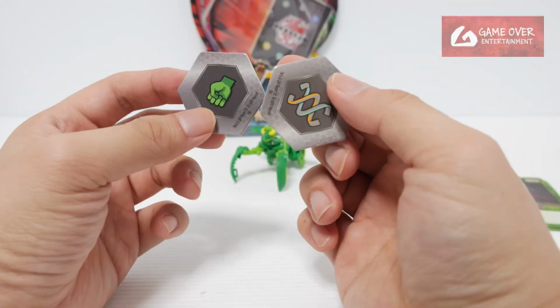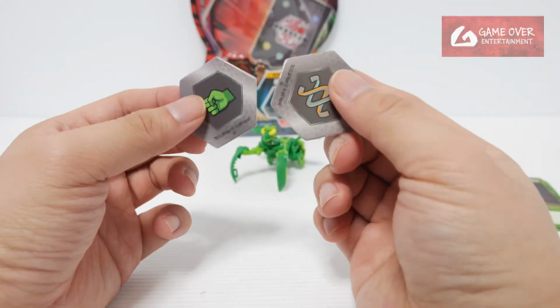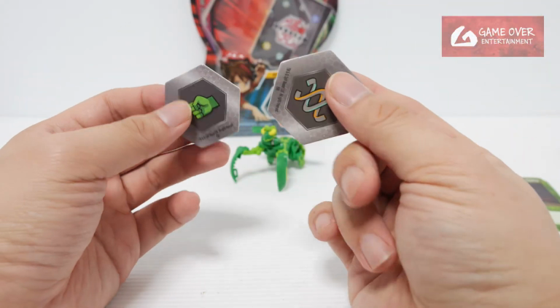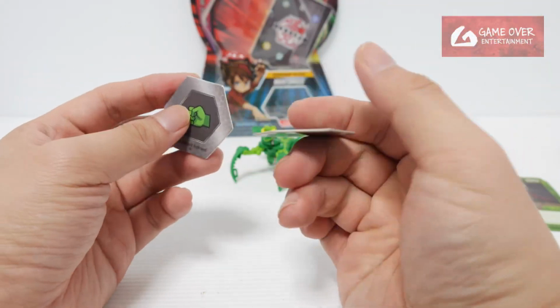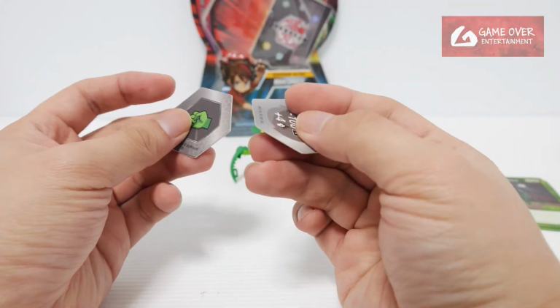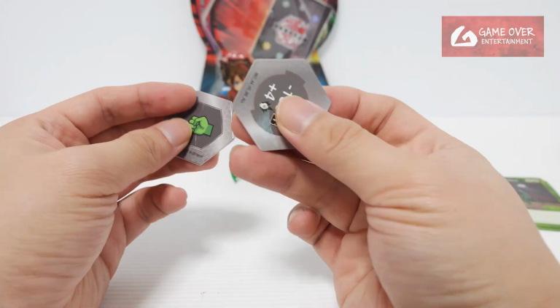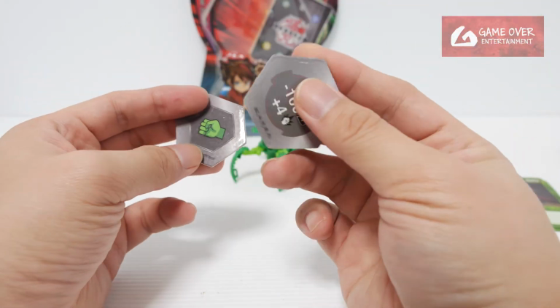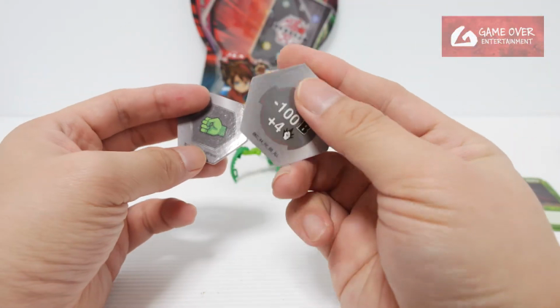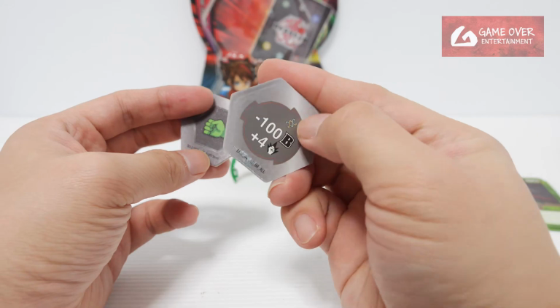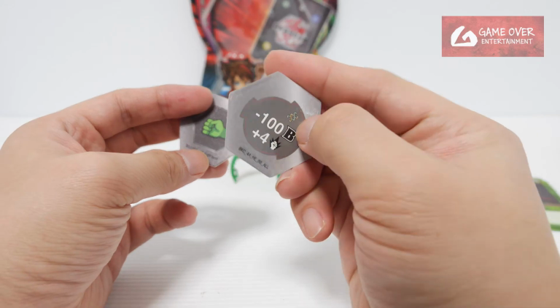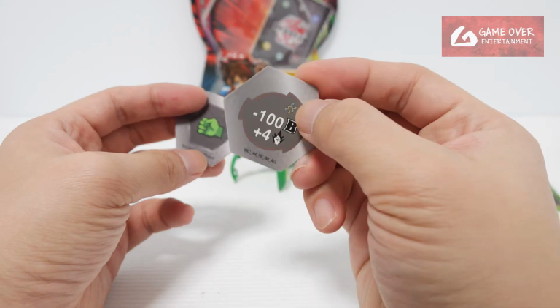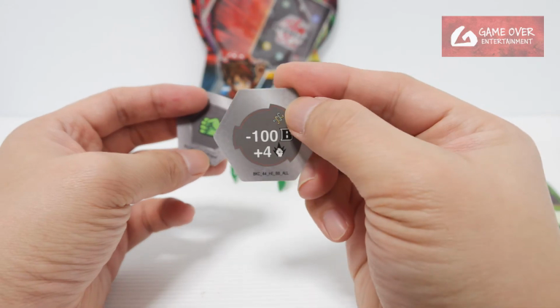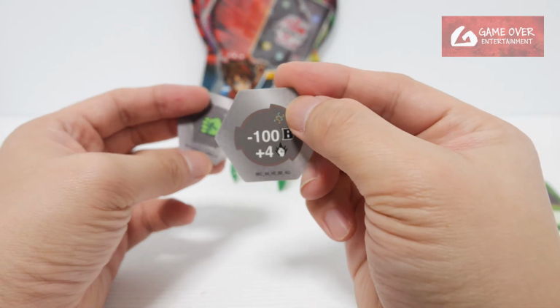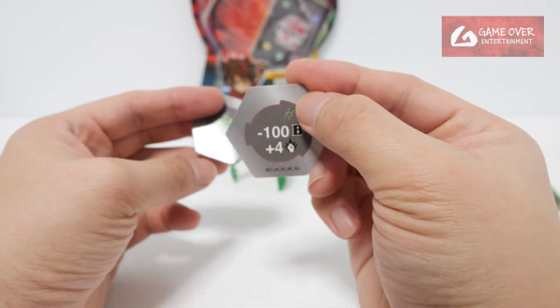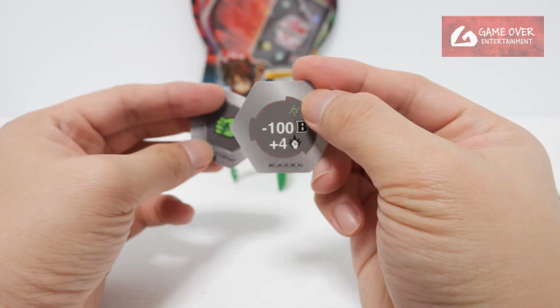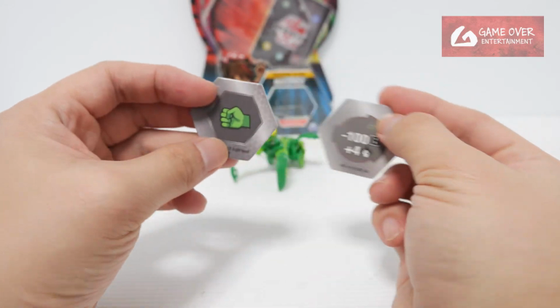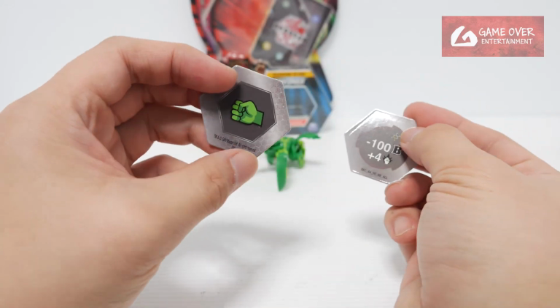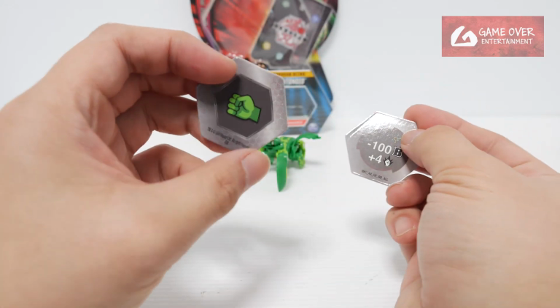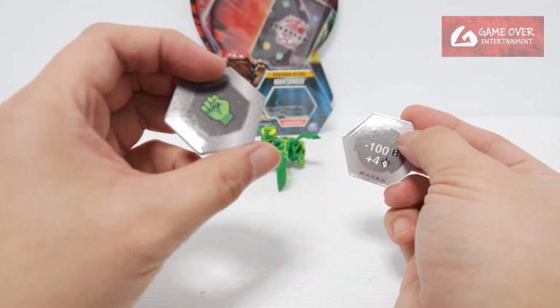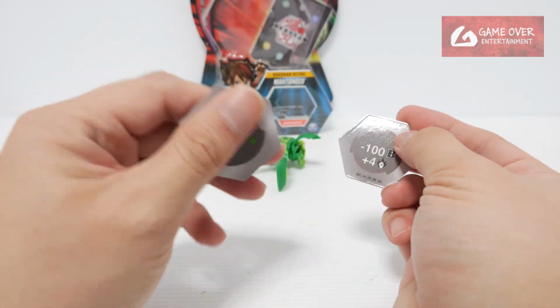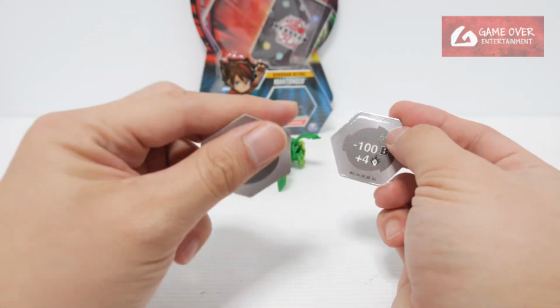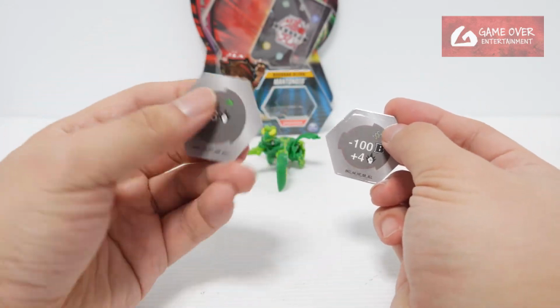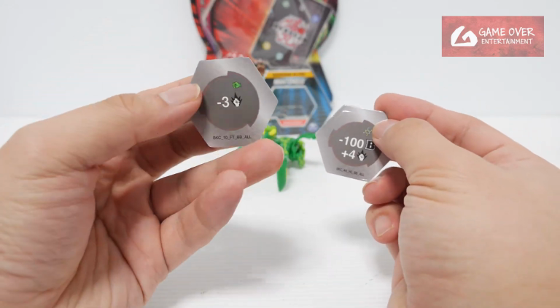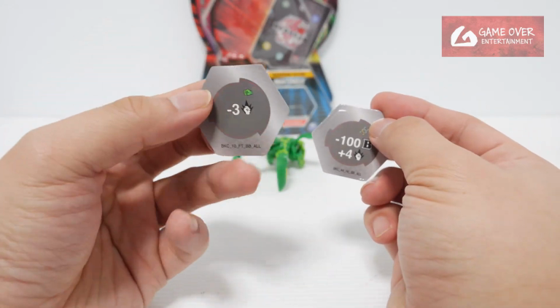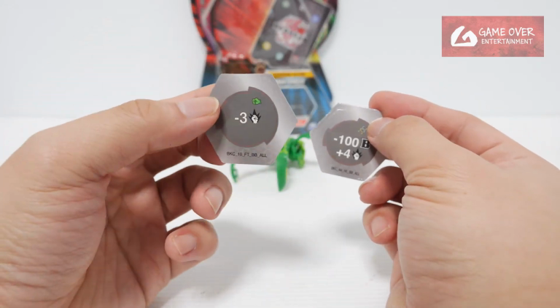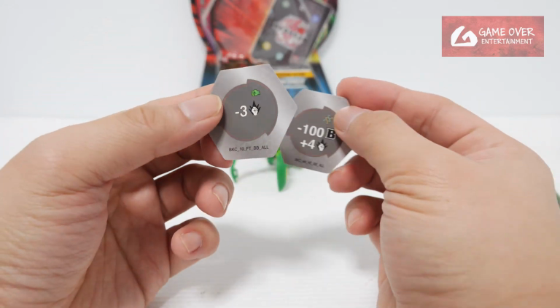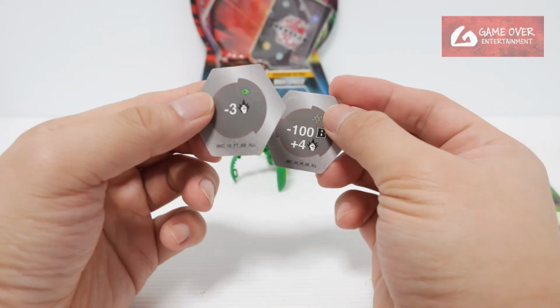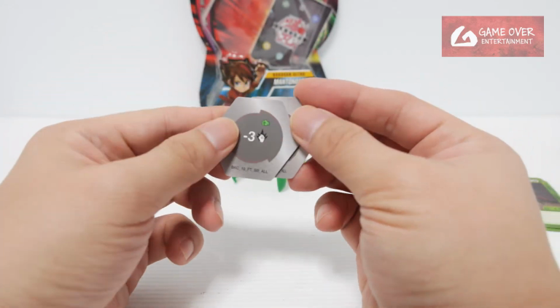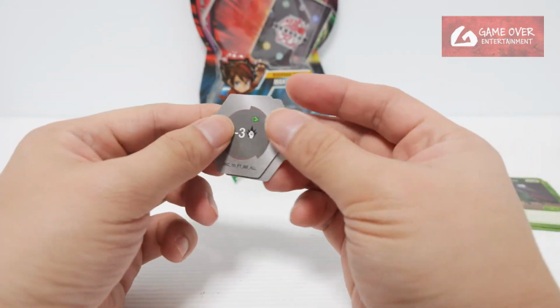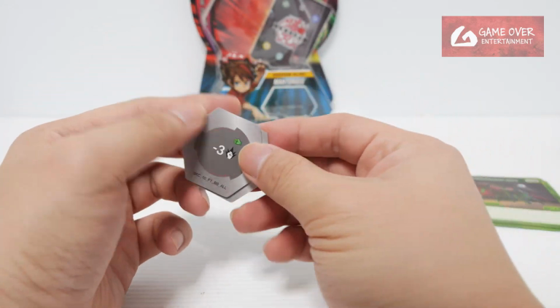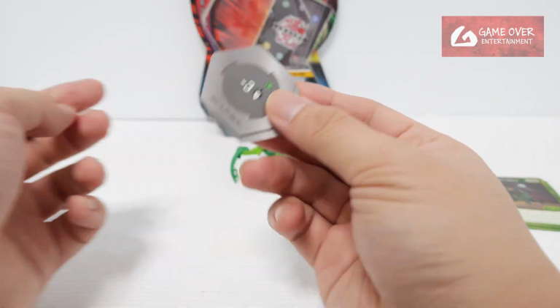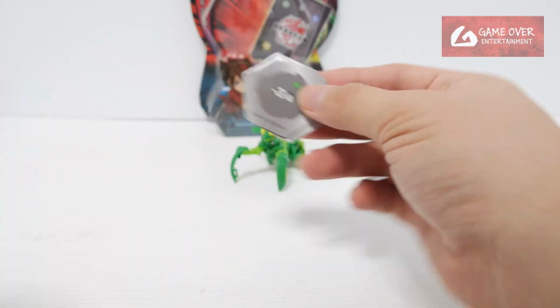And the two BakuCores: Helix — minus 100B, plus four damage. And Green Fist — minus three damage.